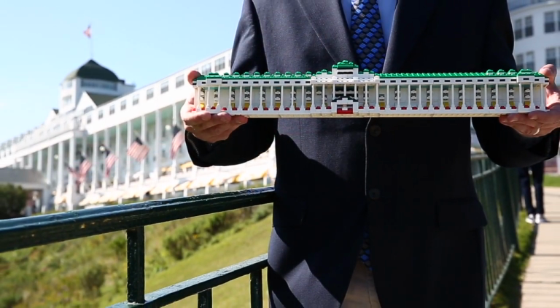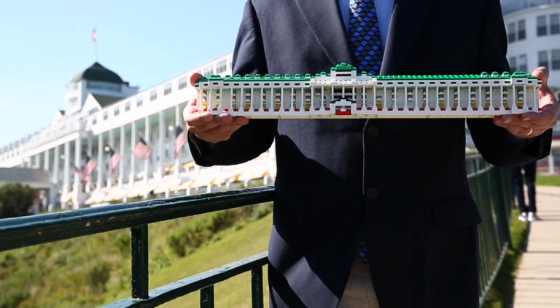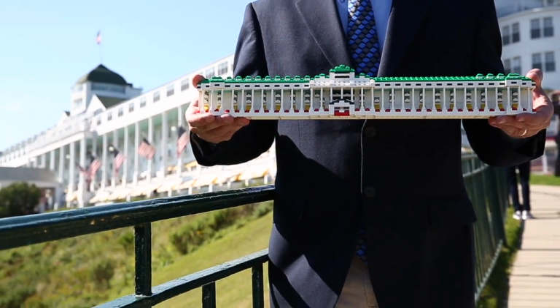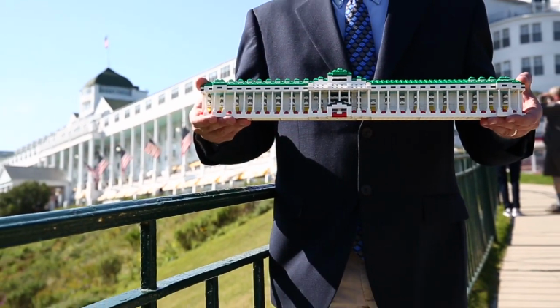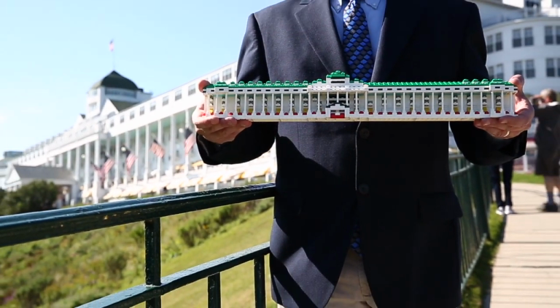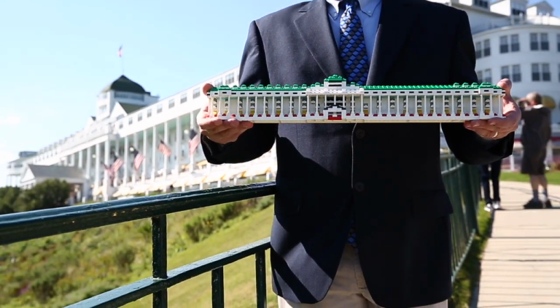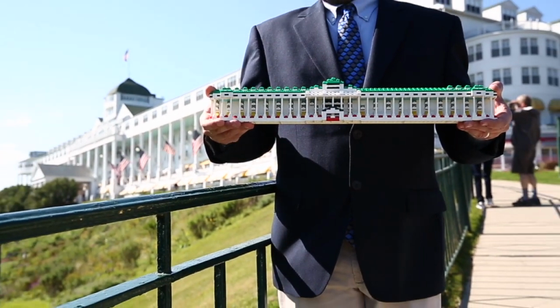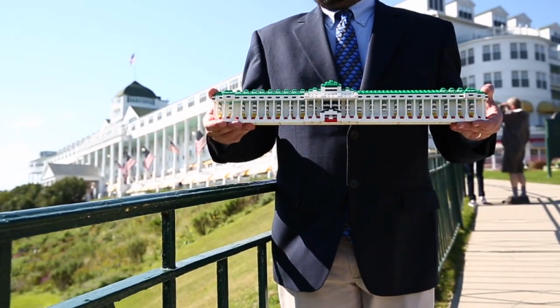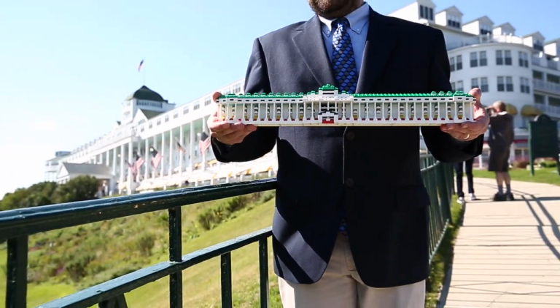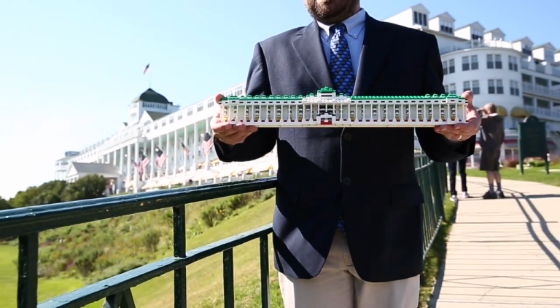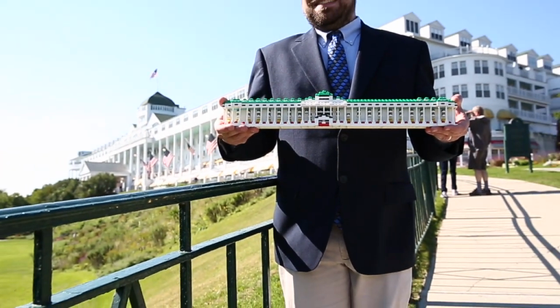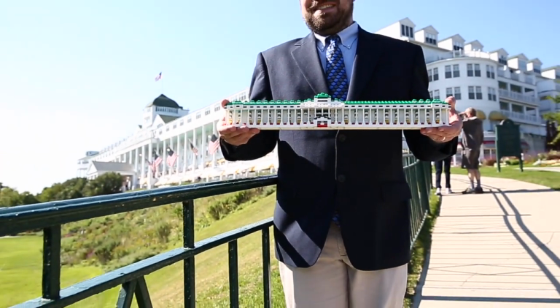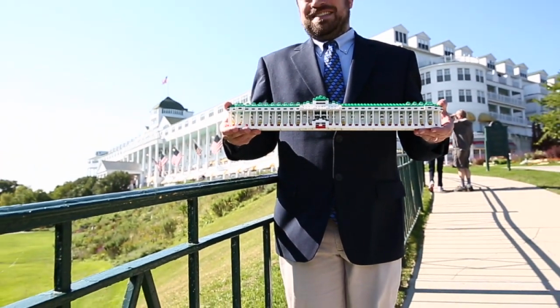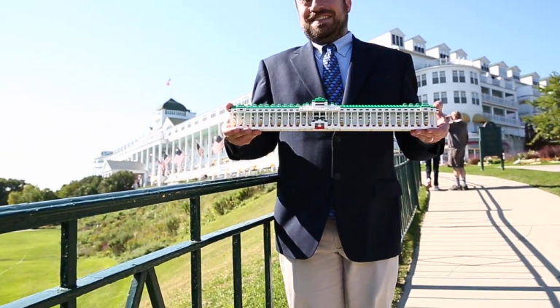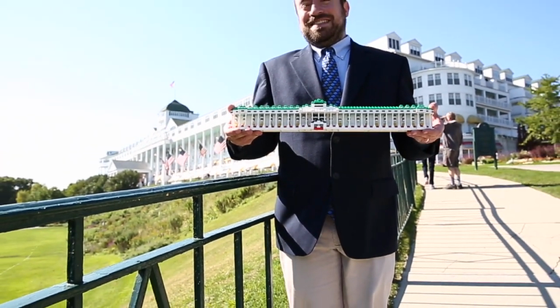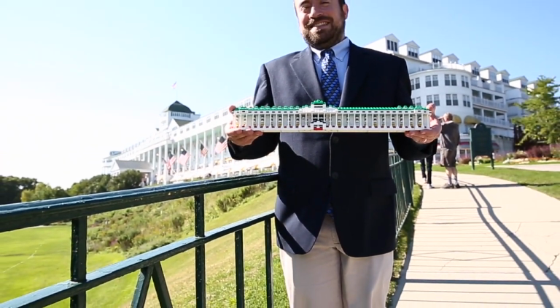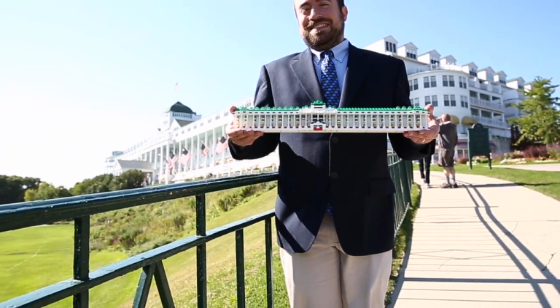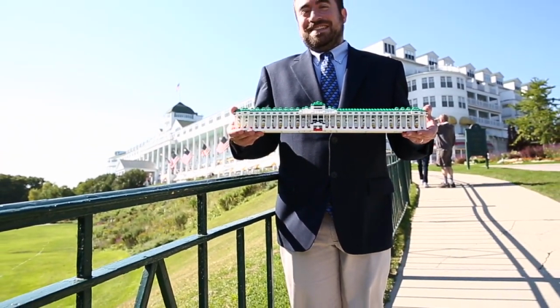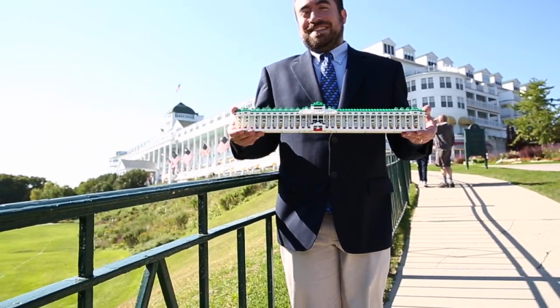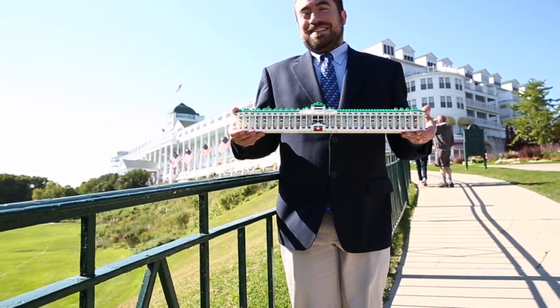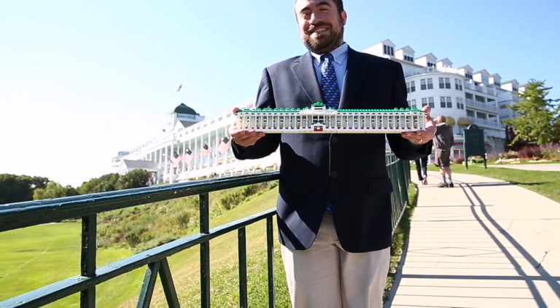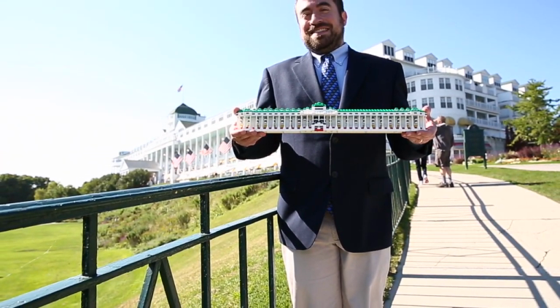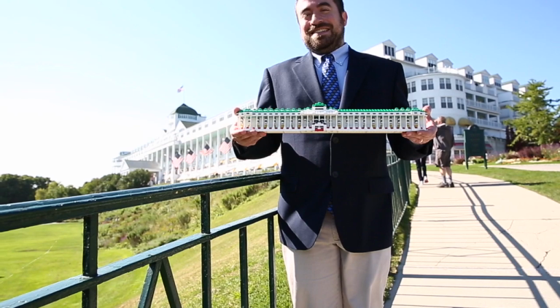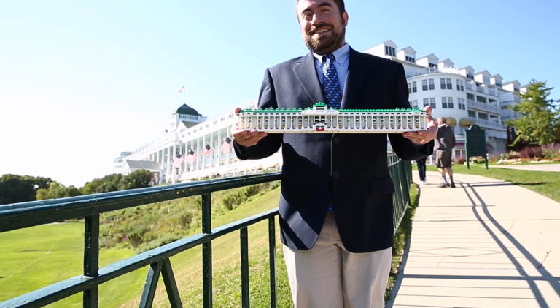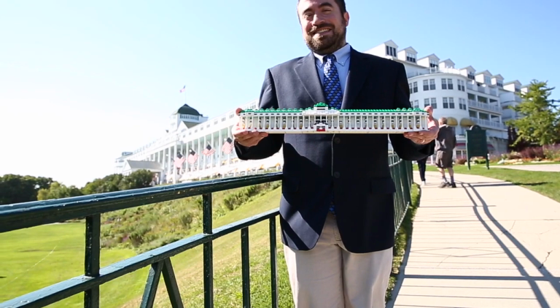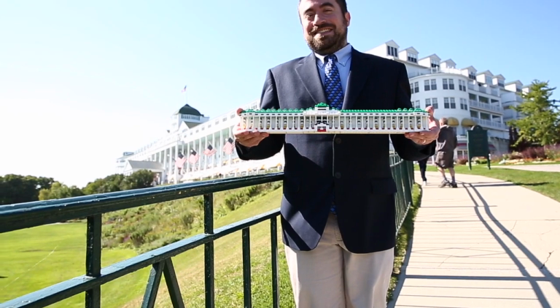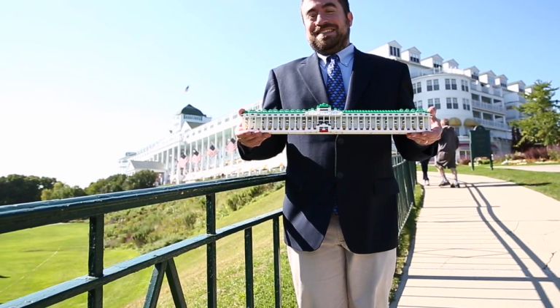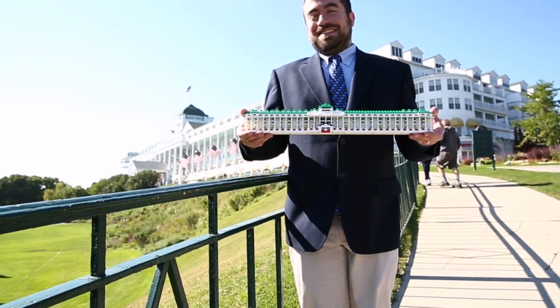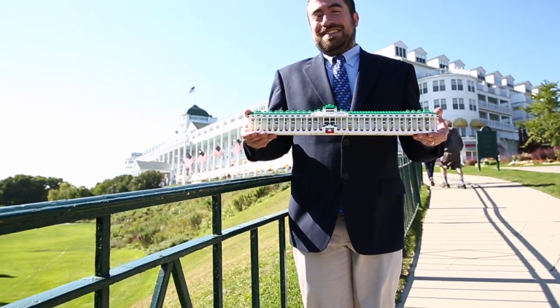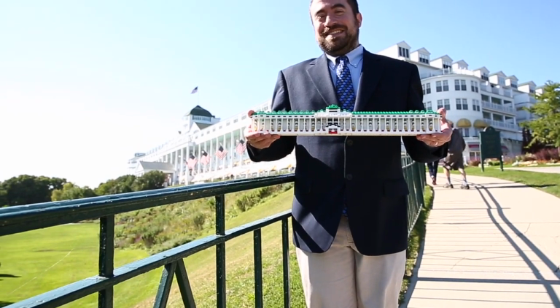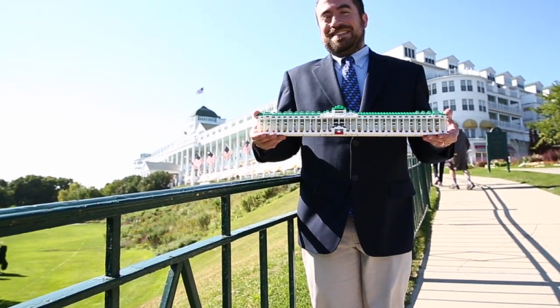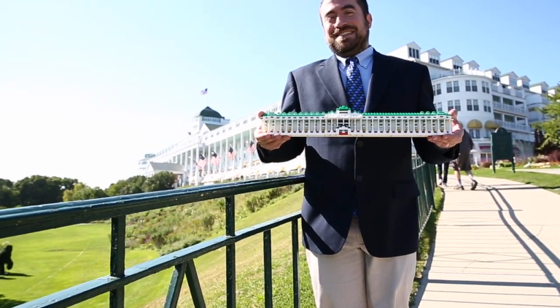I hope you get to build this set and experience the timelessness of Grand Hotel, America's summer place.